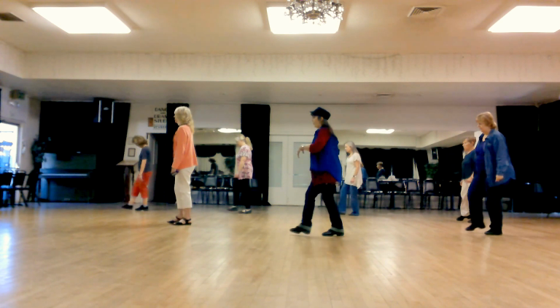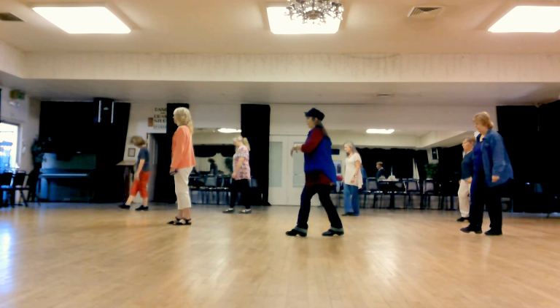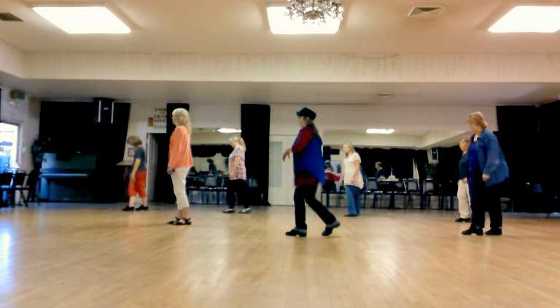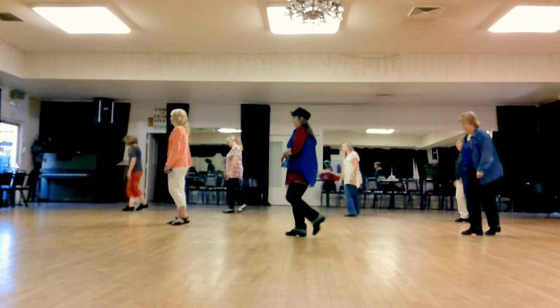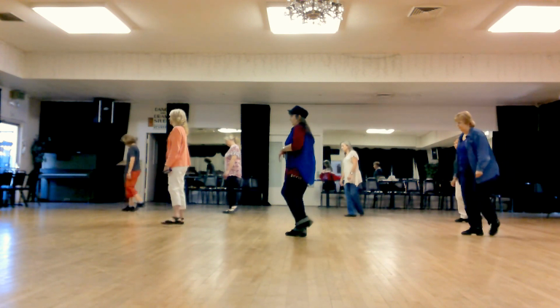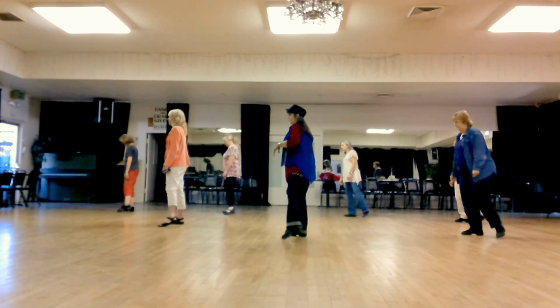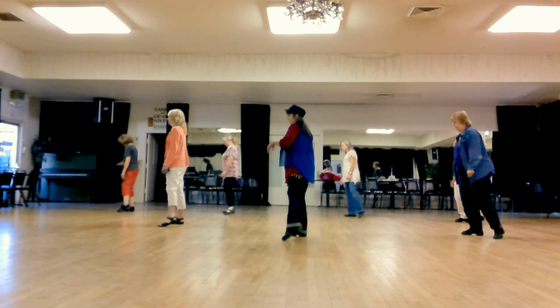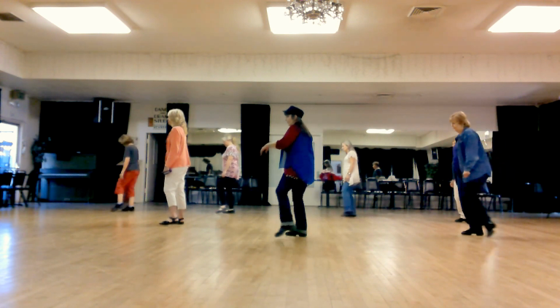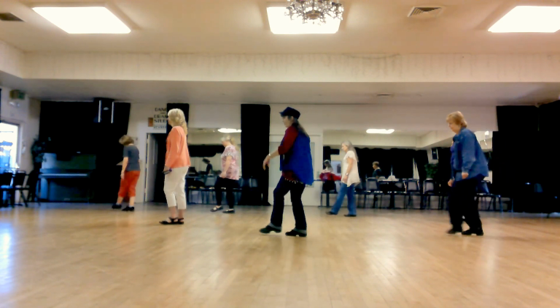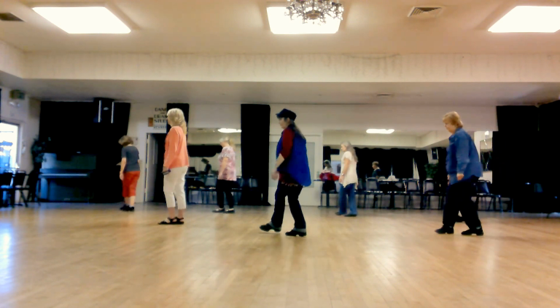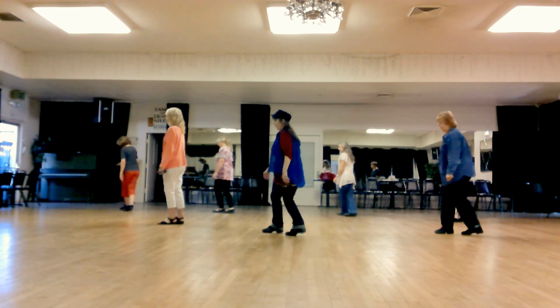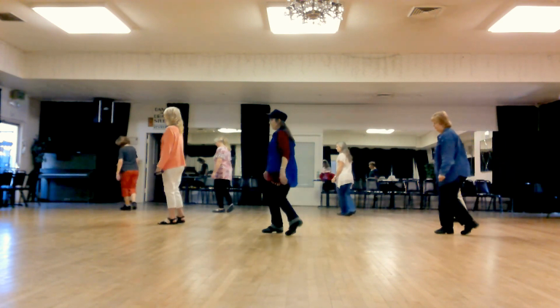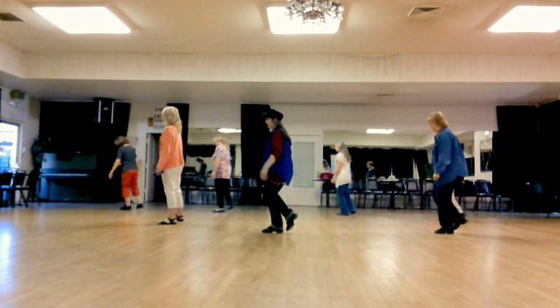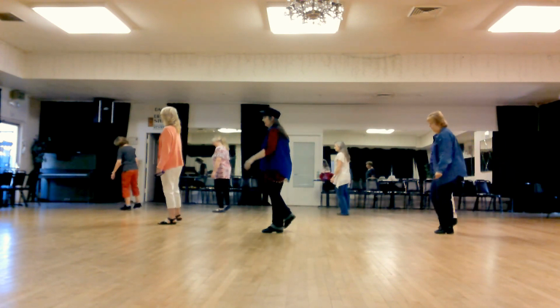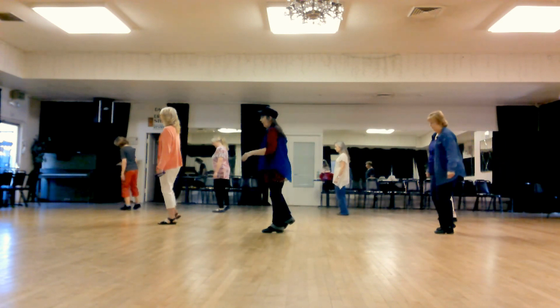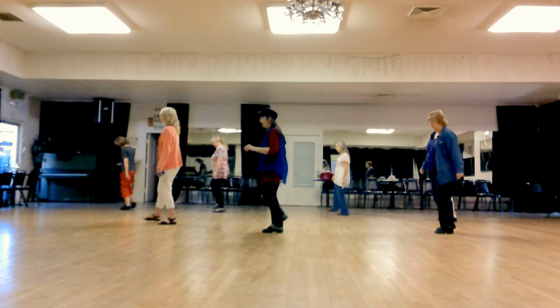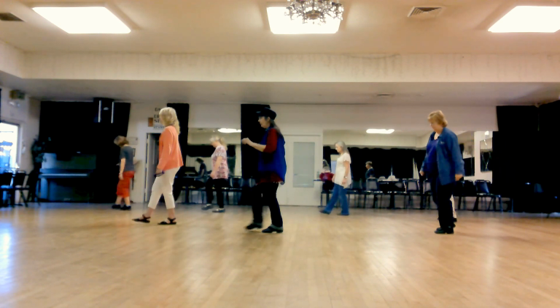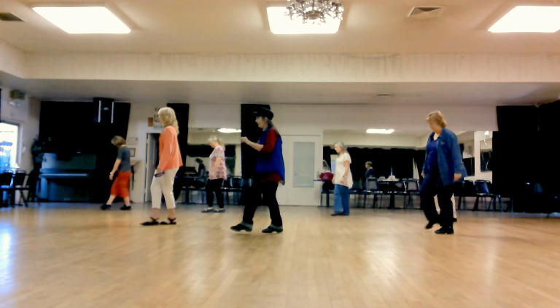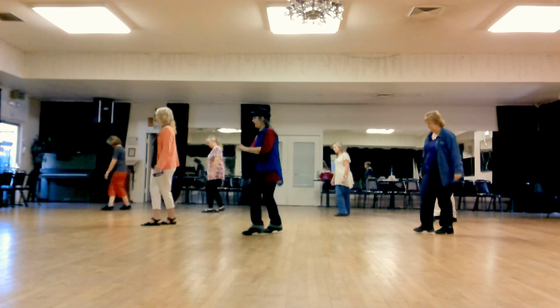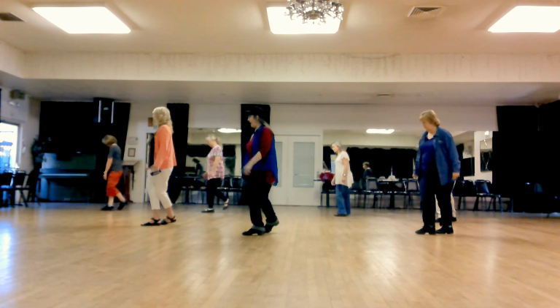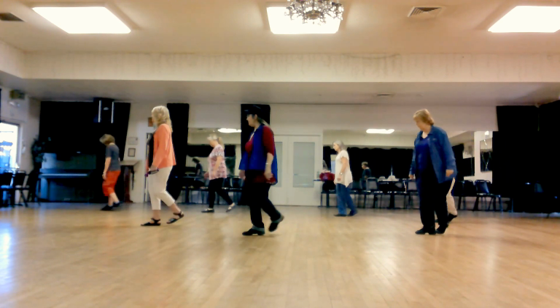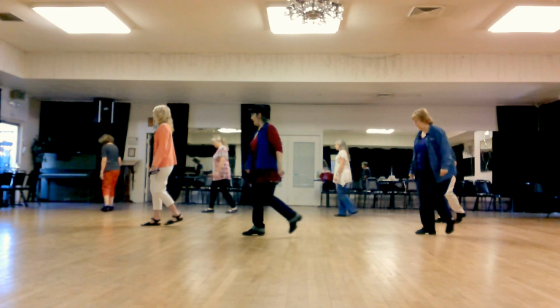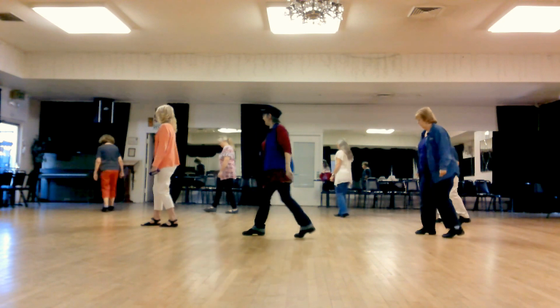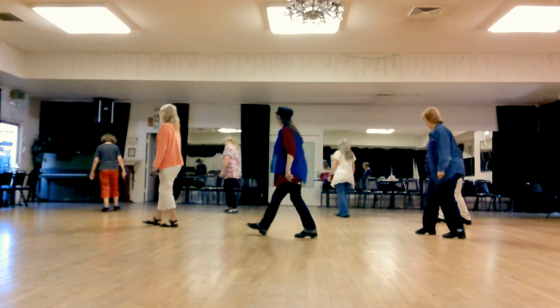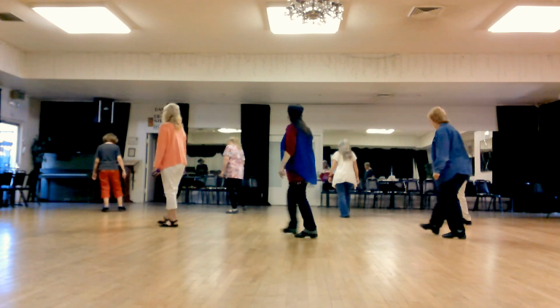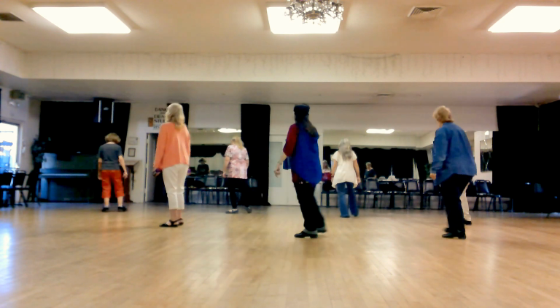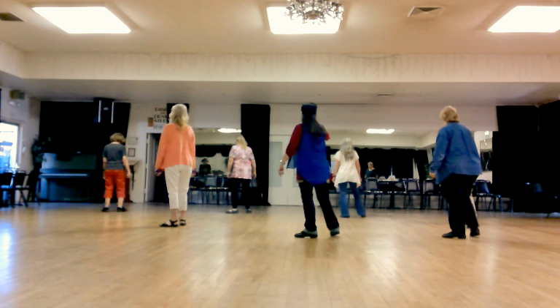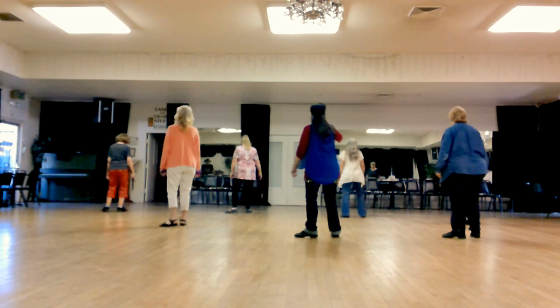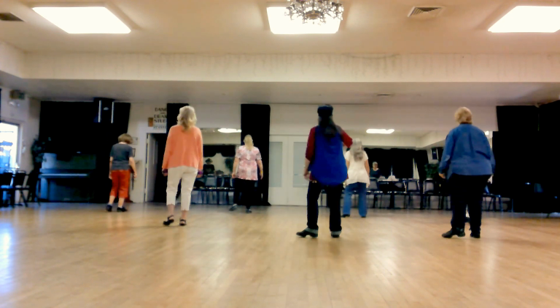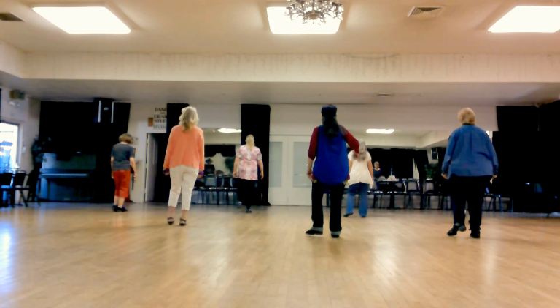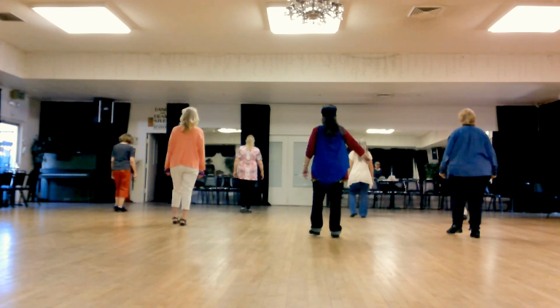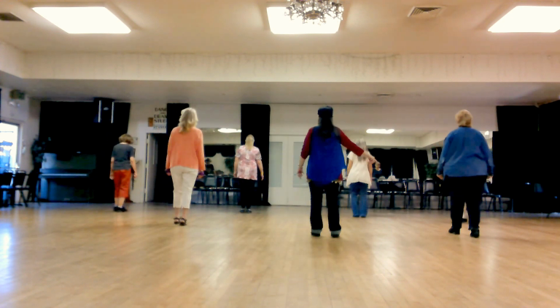Cross 1, touch 2, cross 3, touch 4, cross 5, back 6, turn 7, 8.